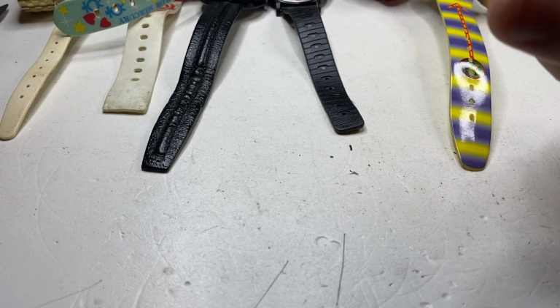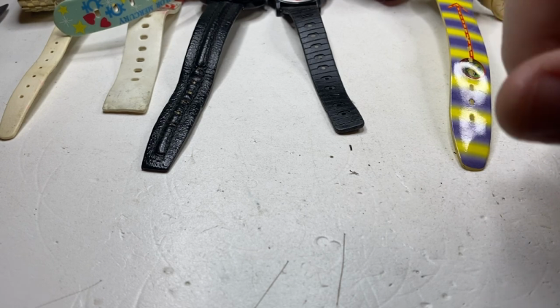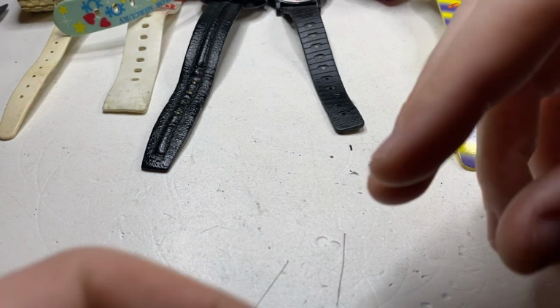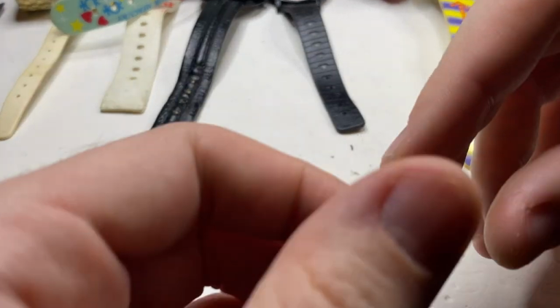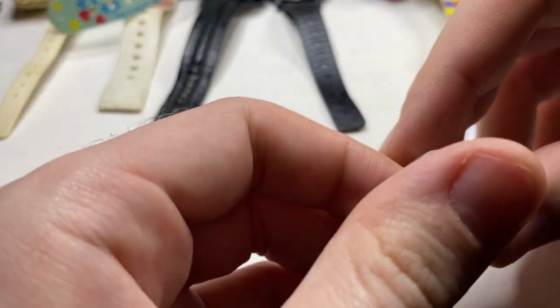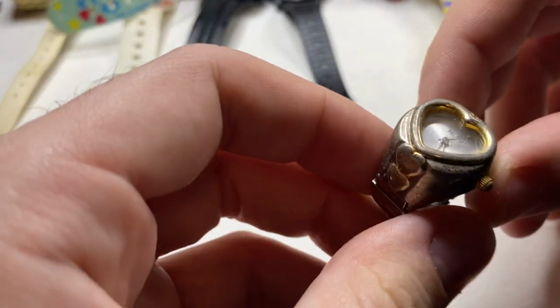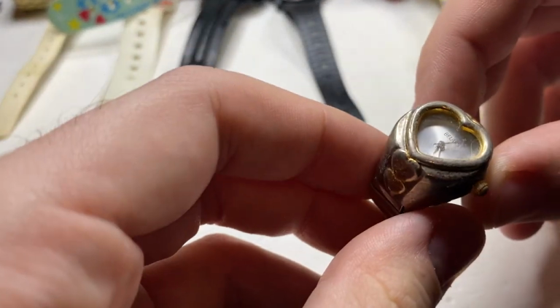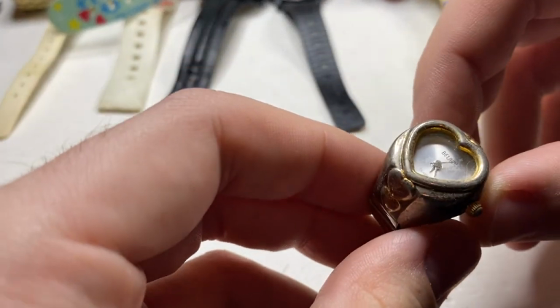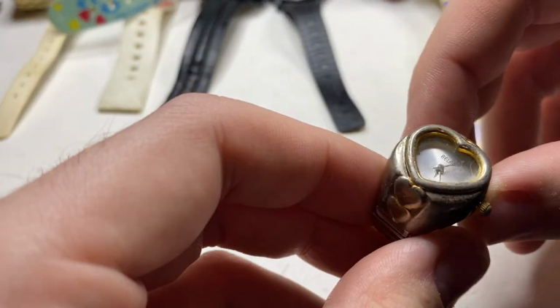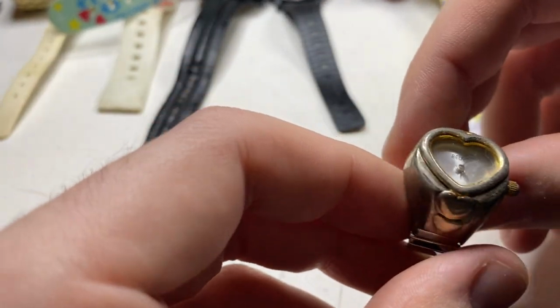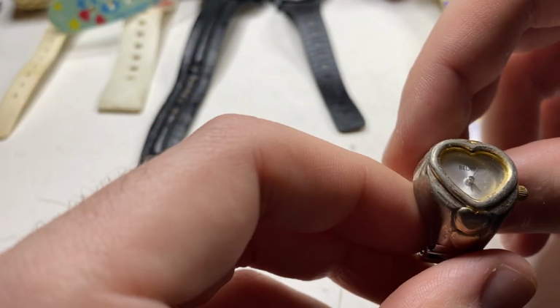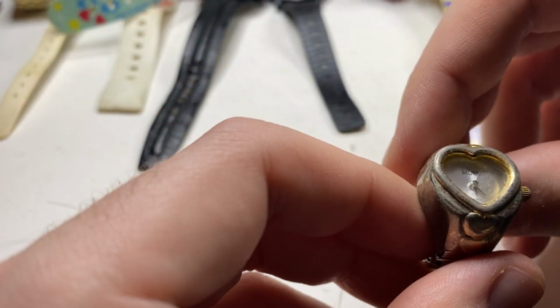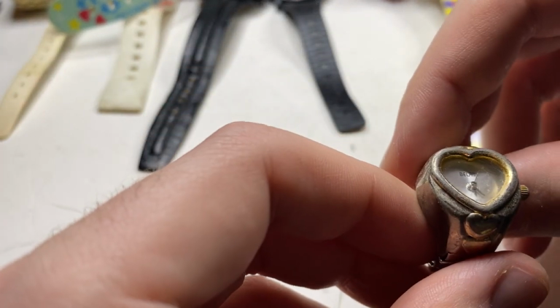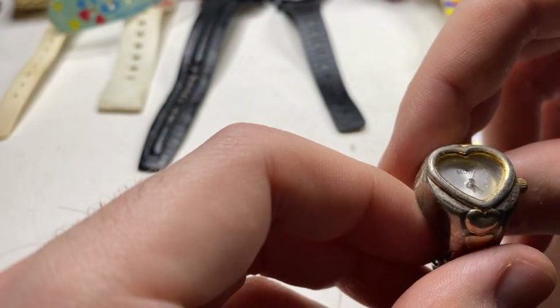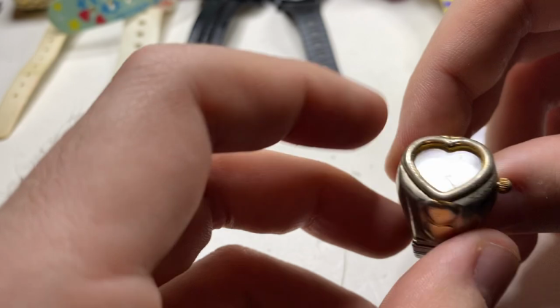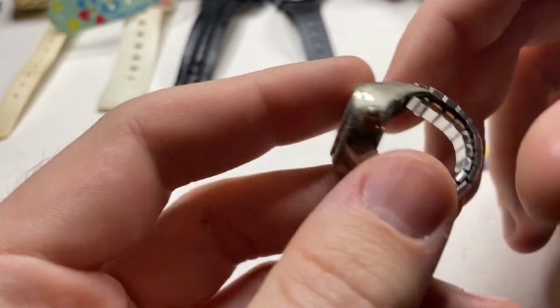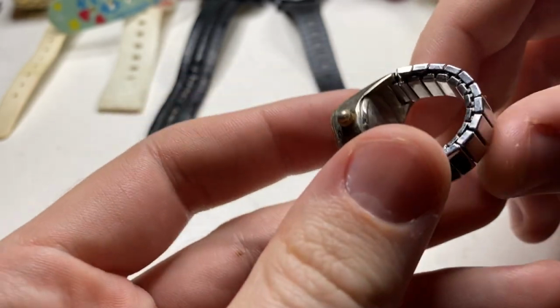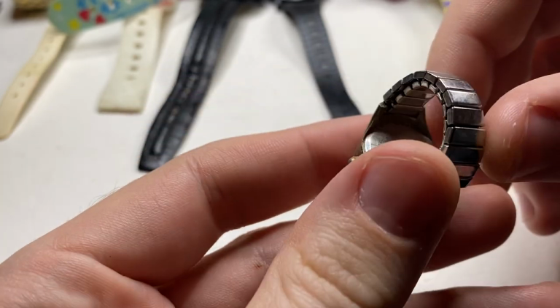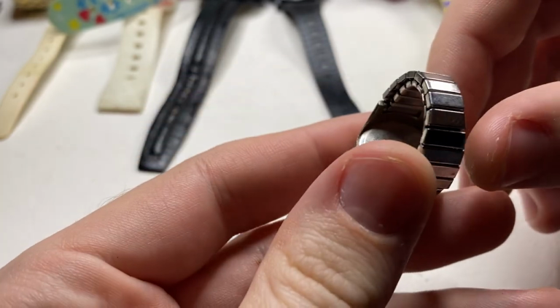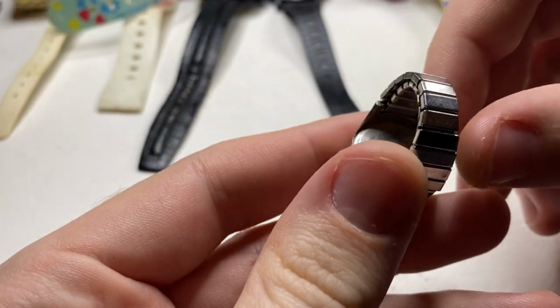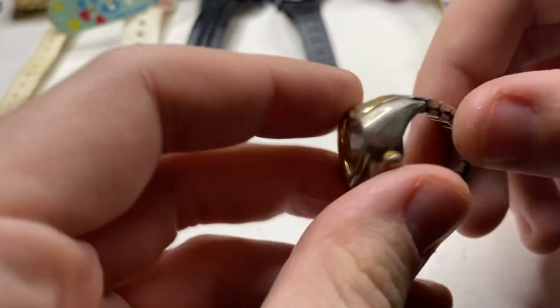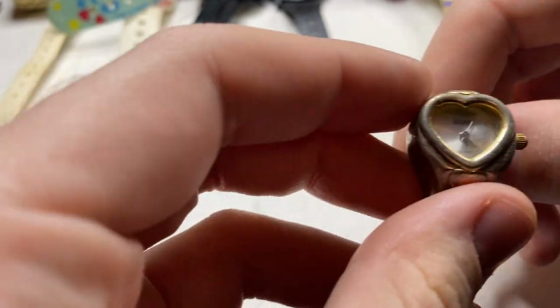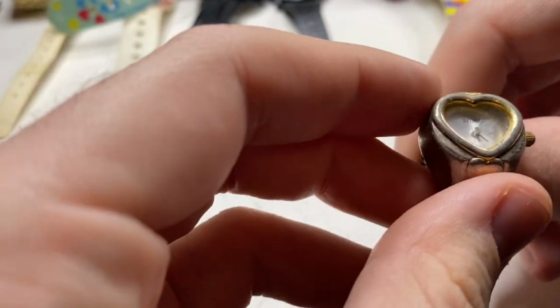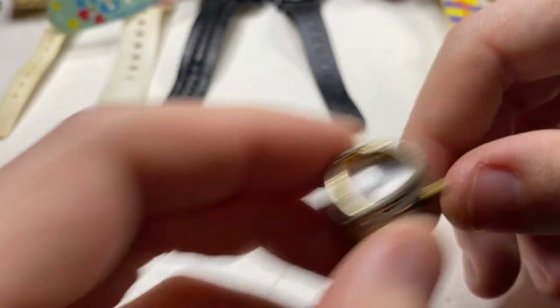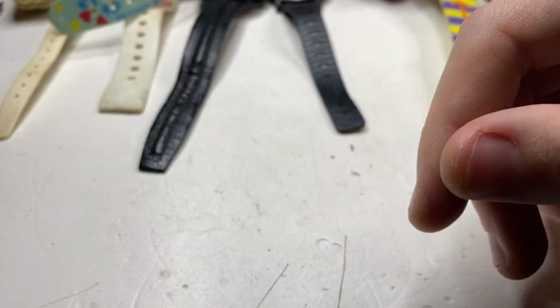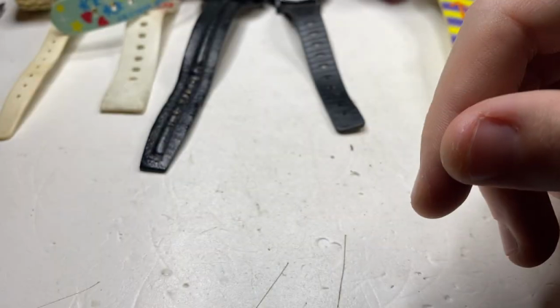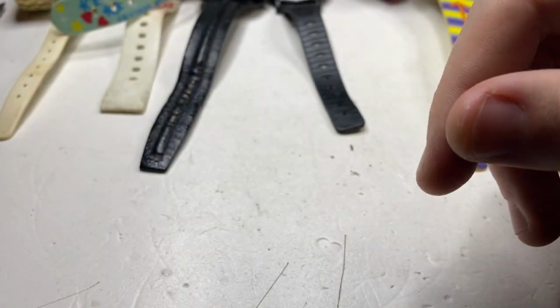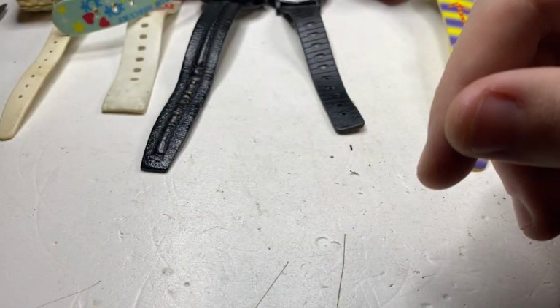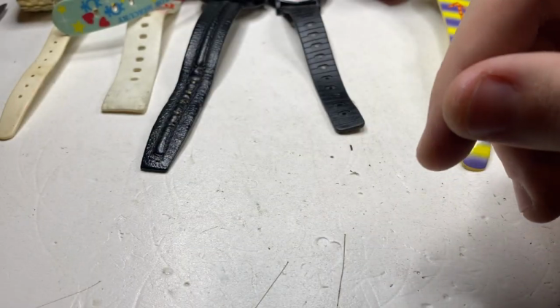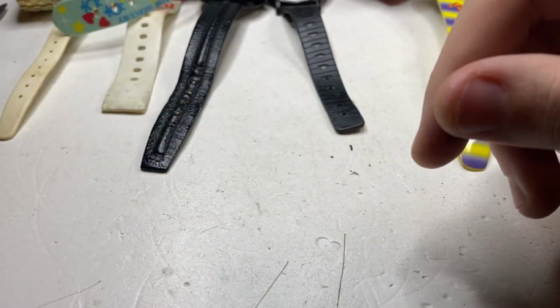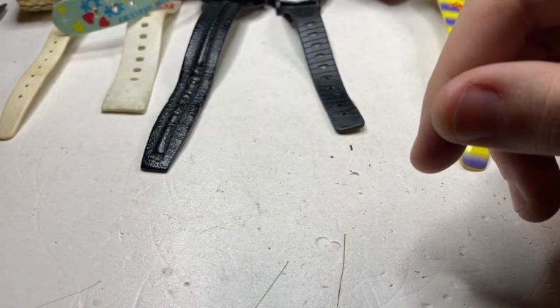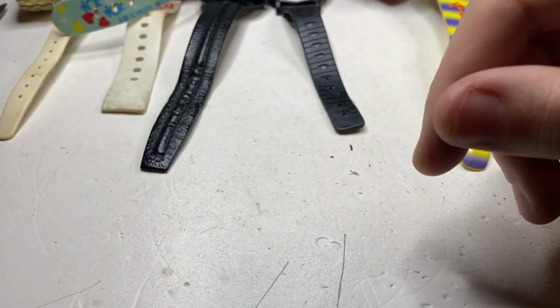Next up we have a ring watch — don't think I can do much with that one.